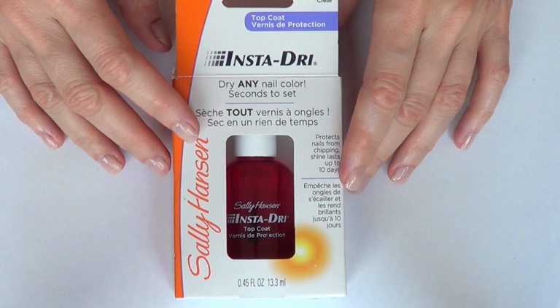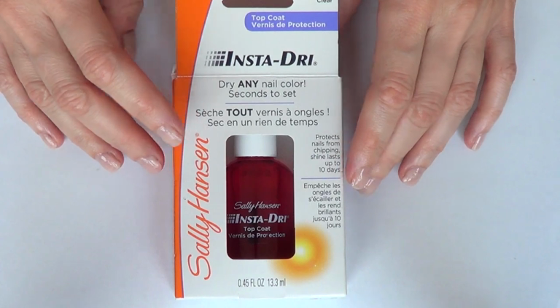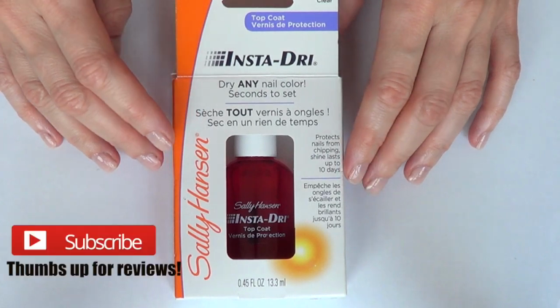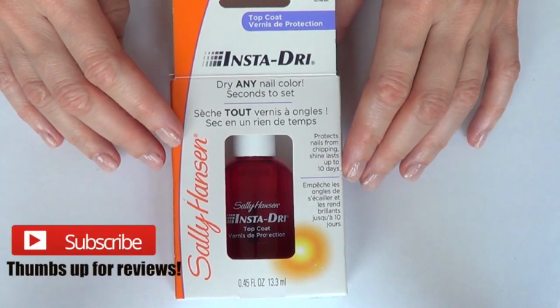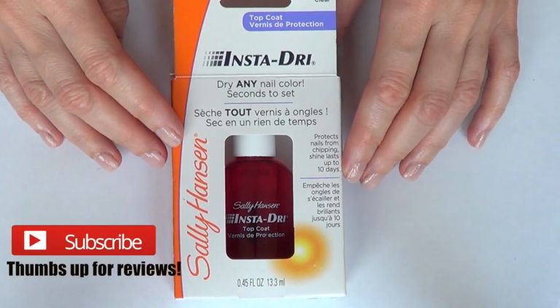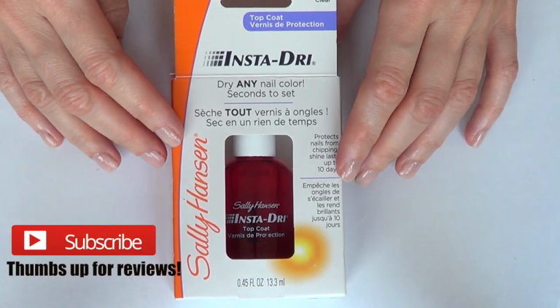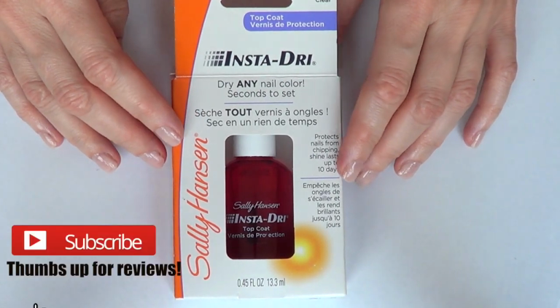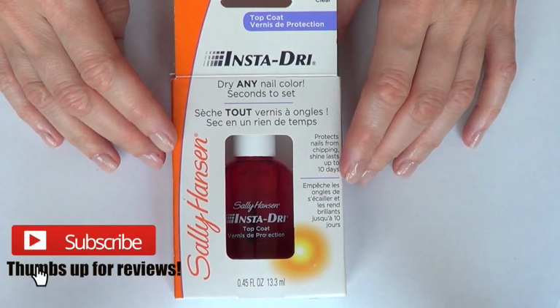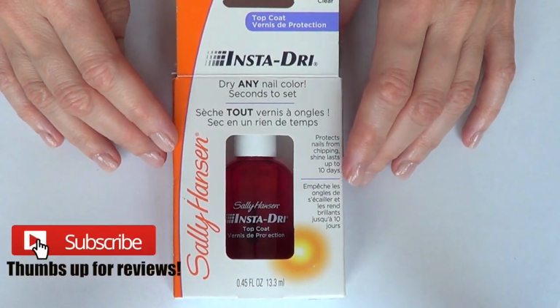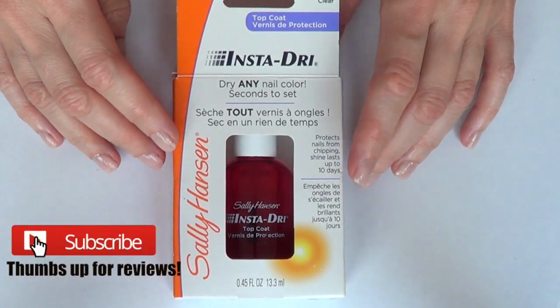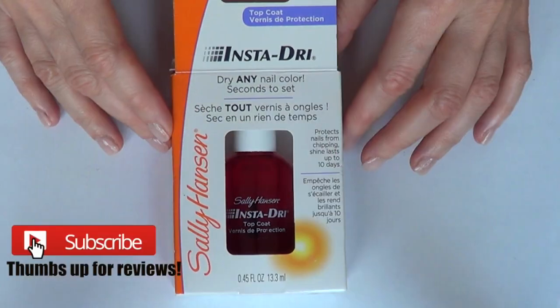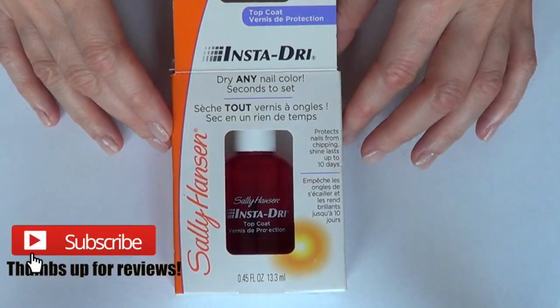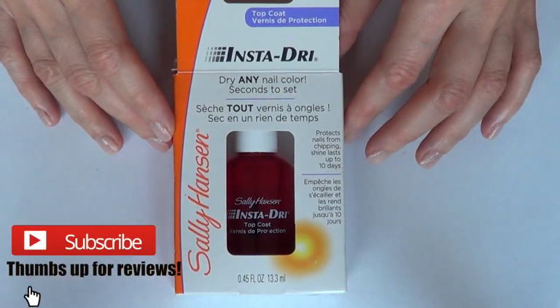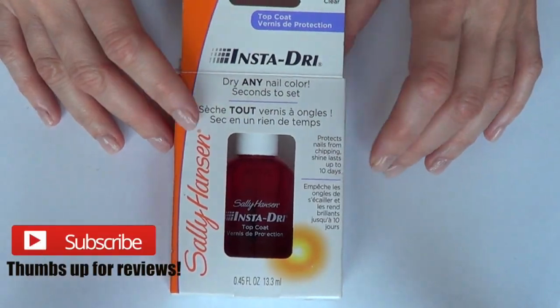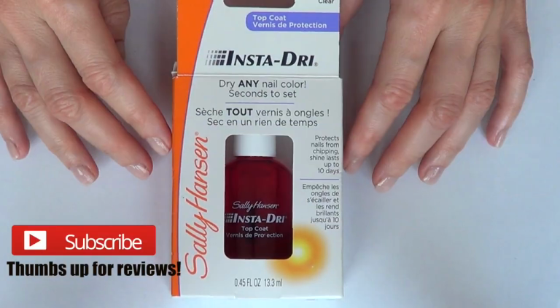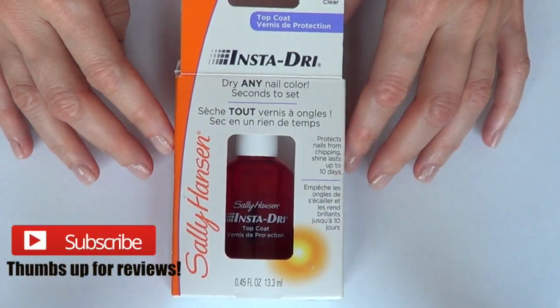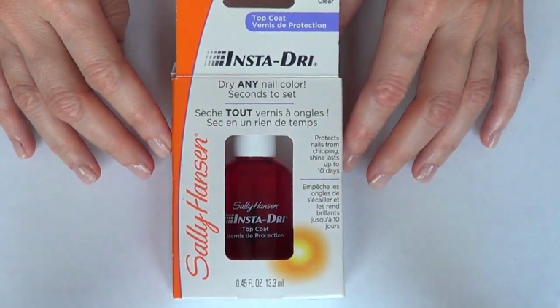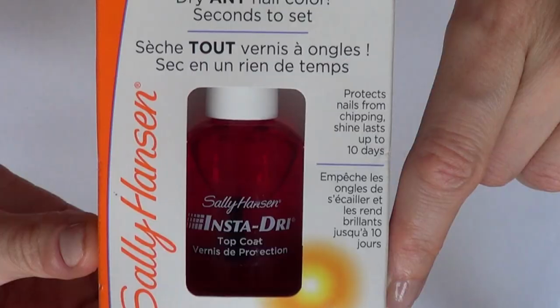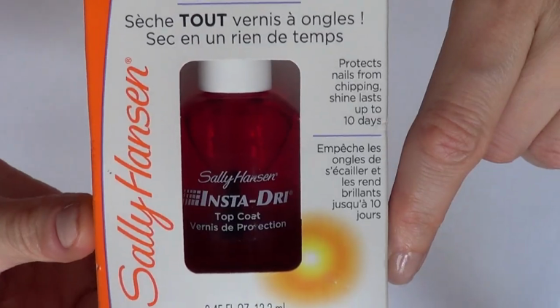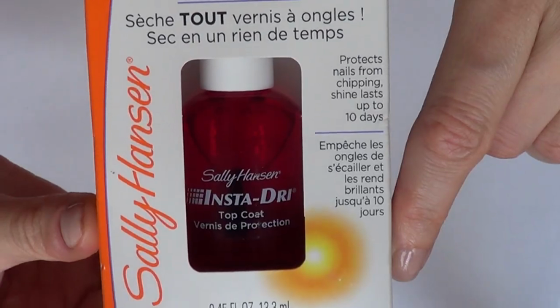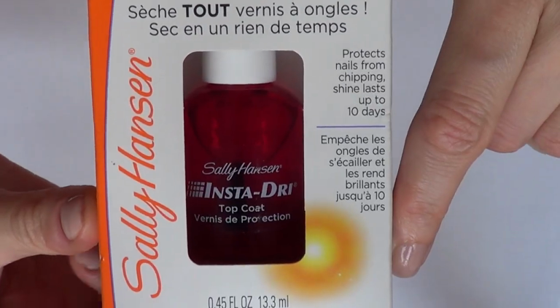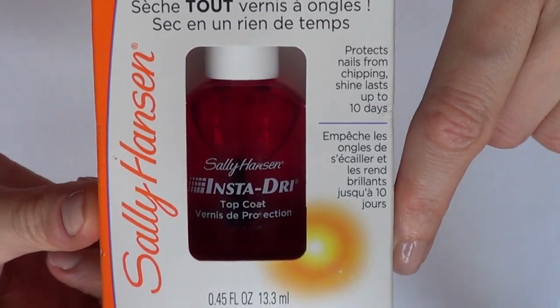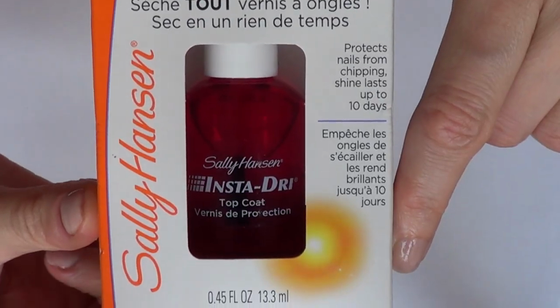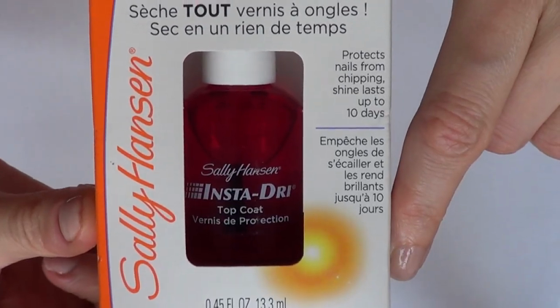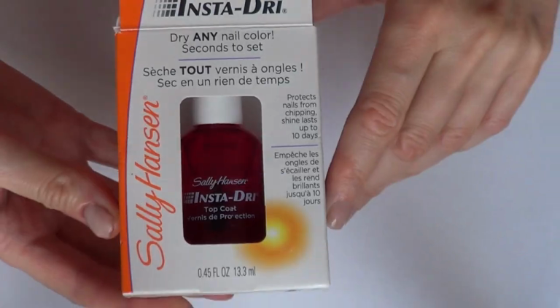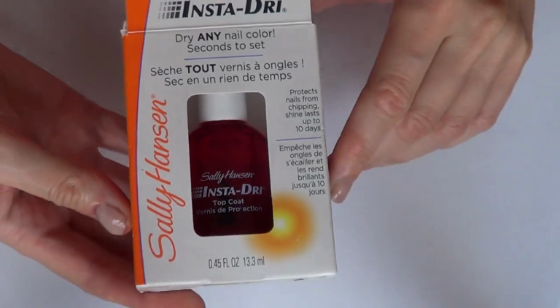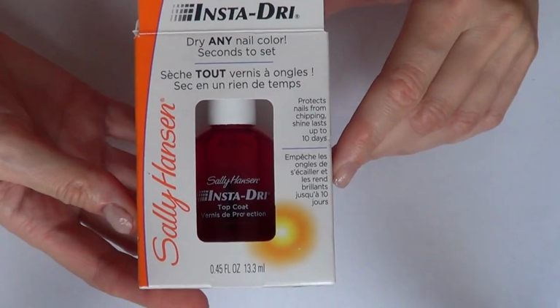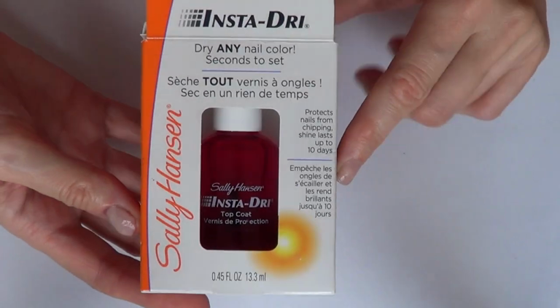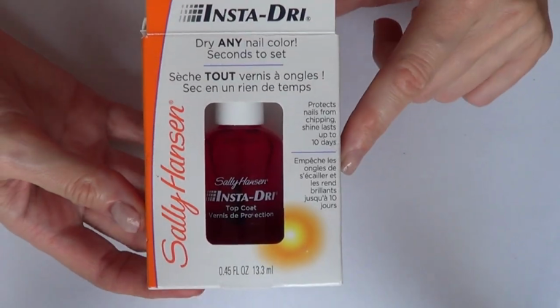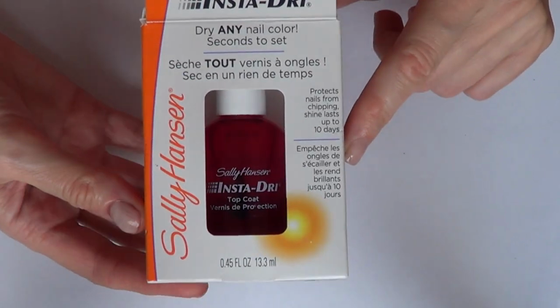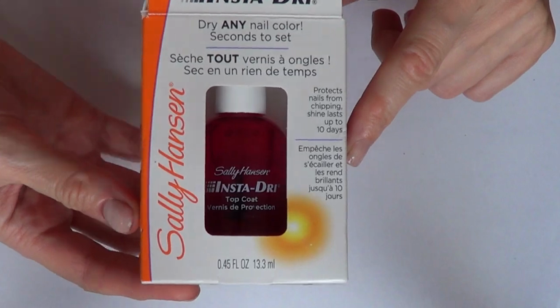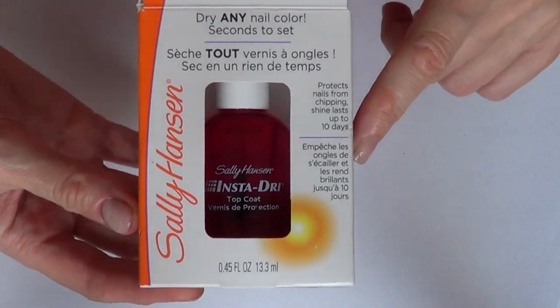Hey guys, it's Rene. Welcome to this top coat review. It's the Insta-Dry top coat by Sally Hansen.